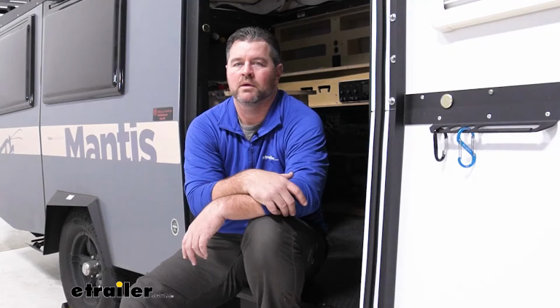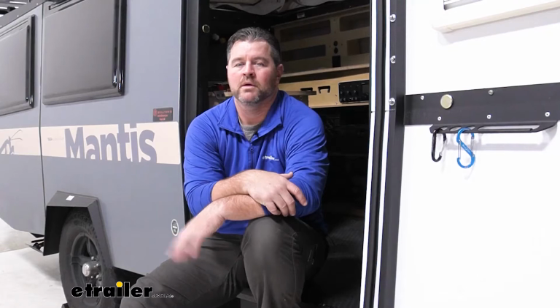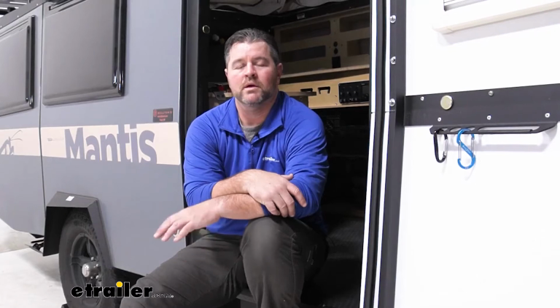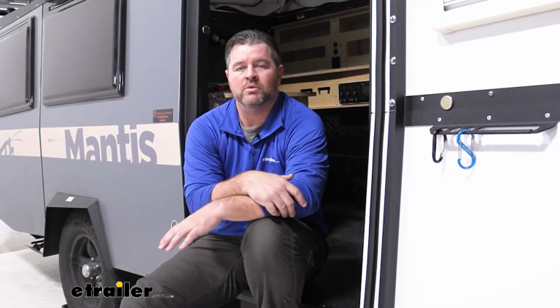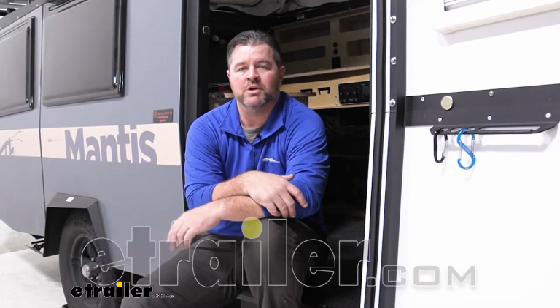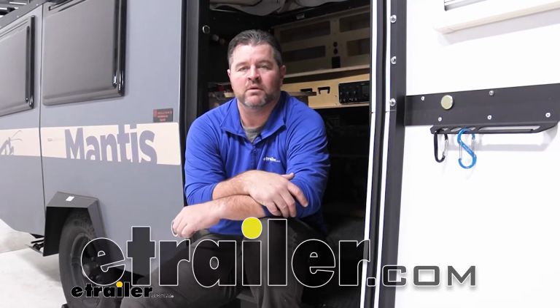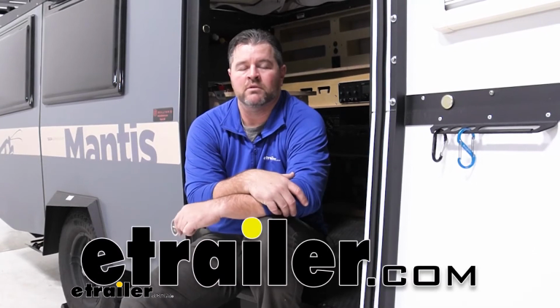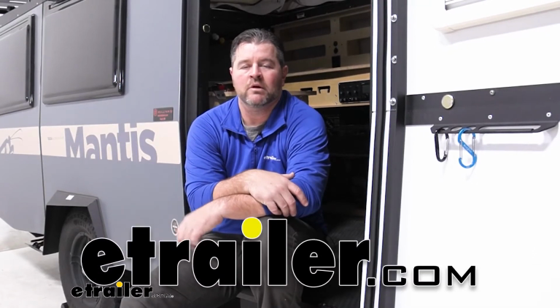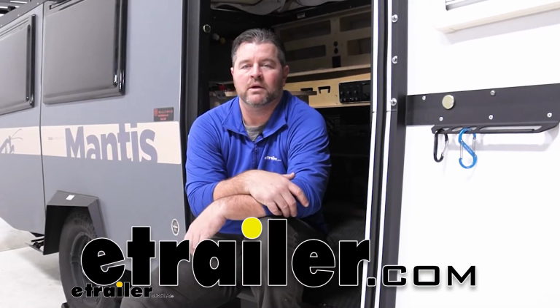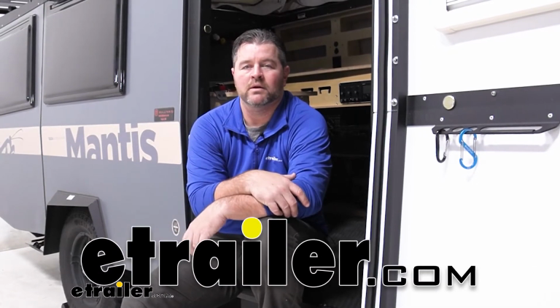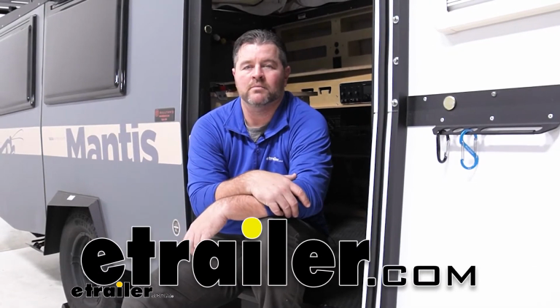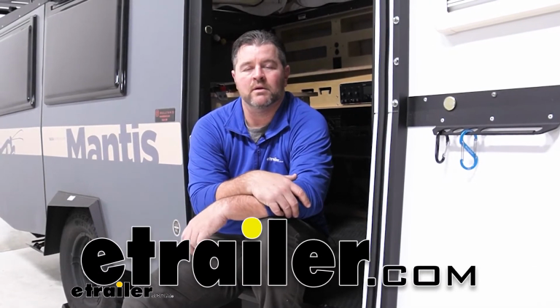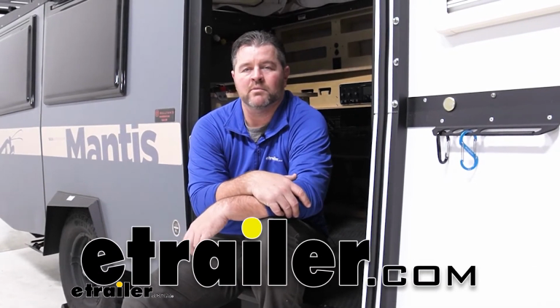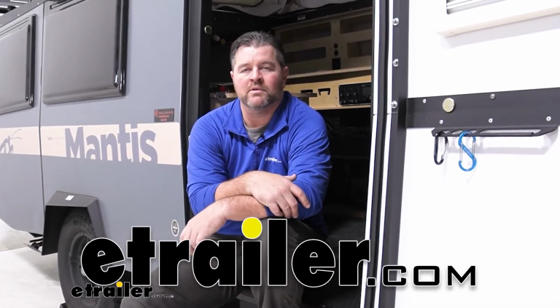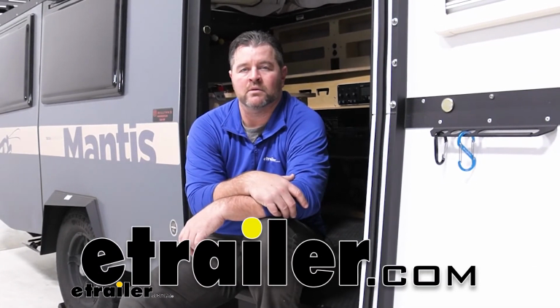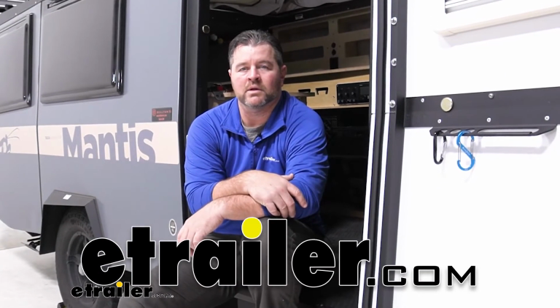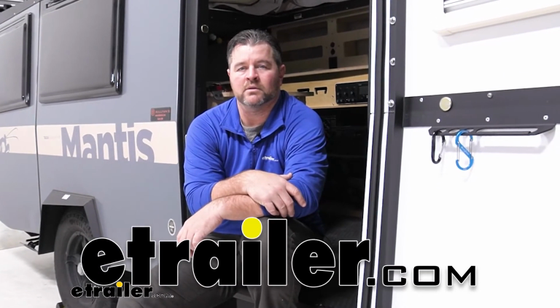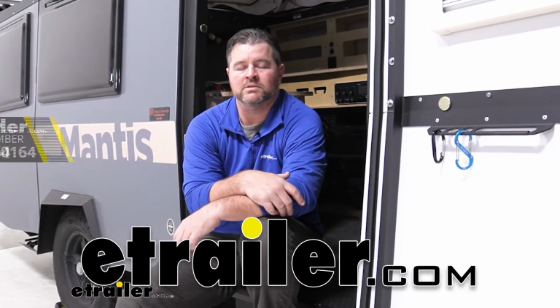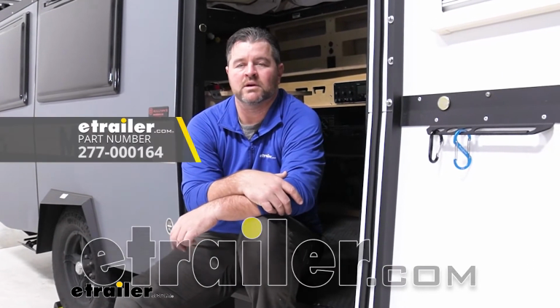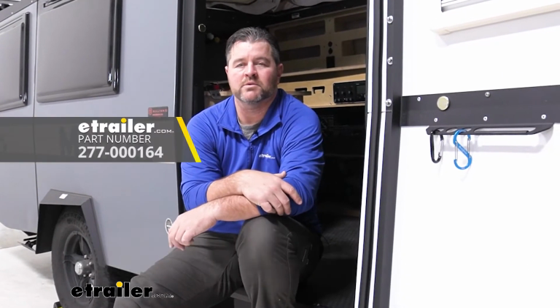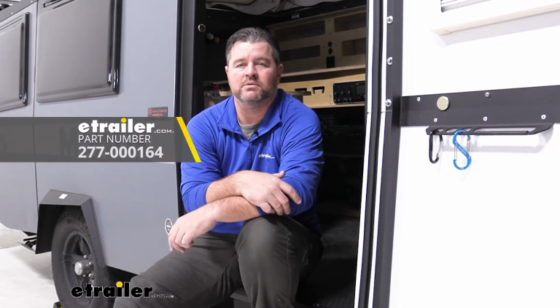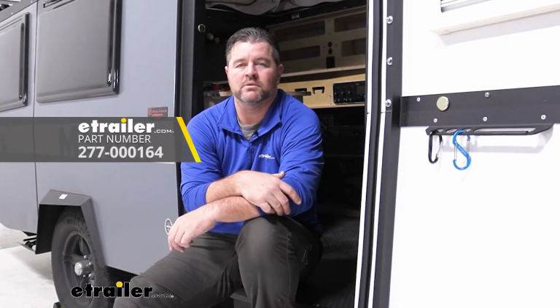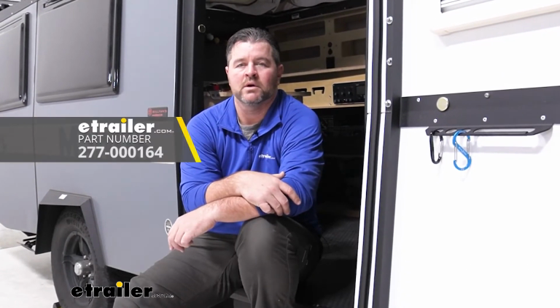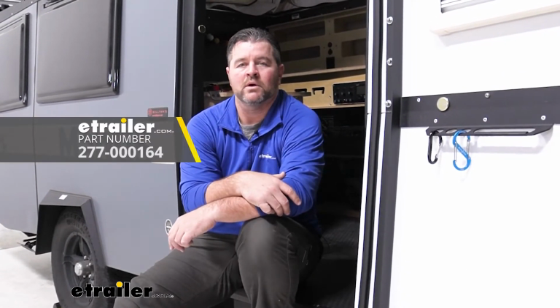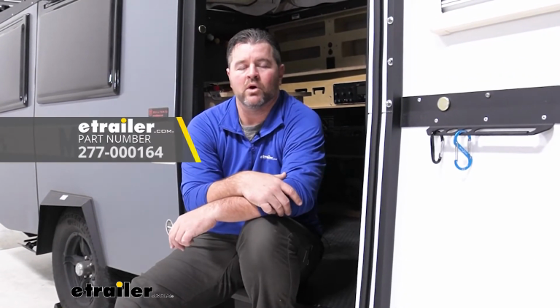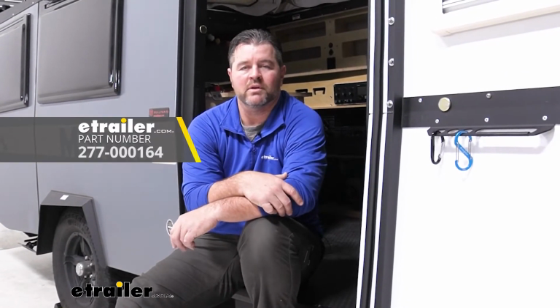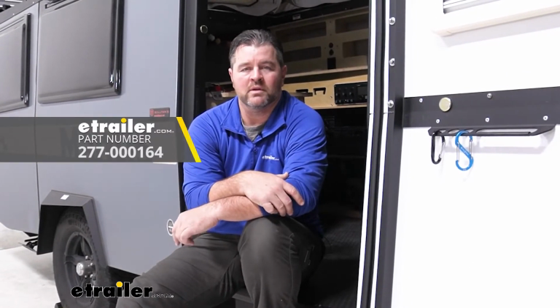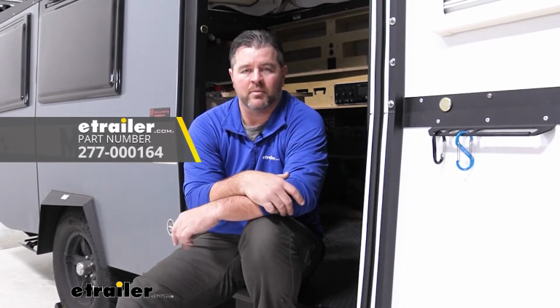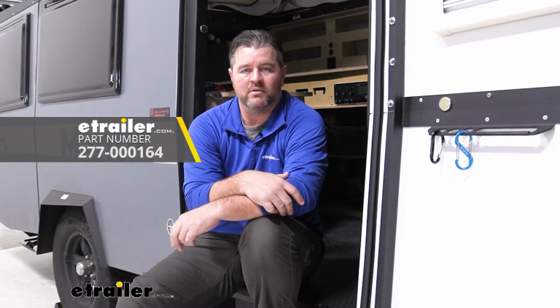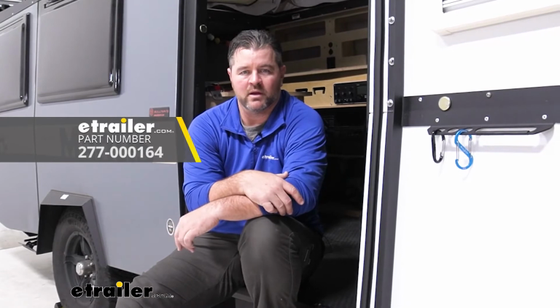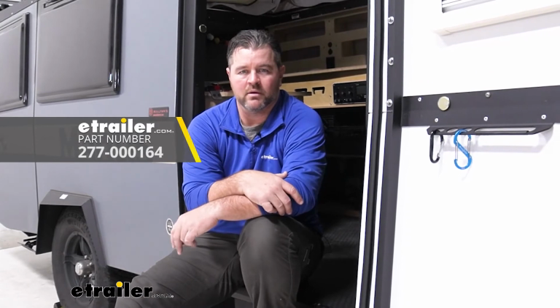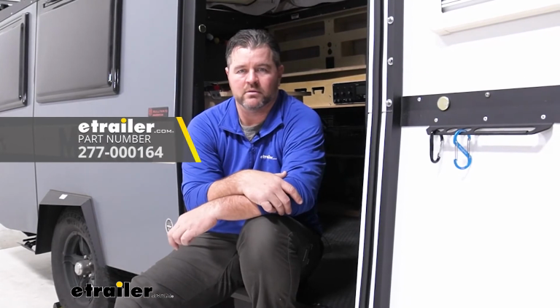Hey everyone, Shane here with eTrailer.com. Today we're going to be taking a look at the LaSalle Bristol RV and camper tank heaters.